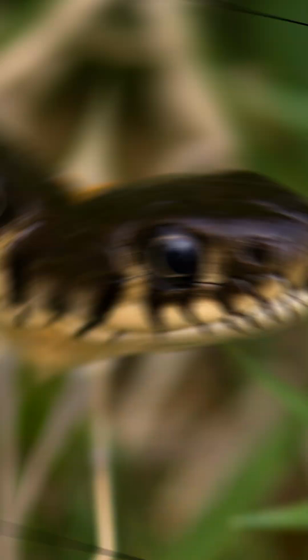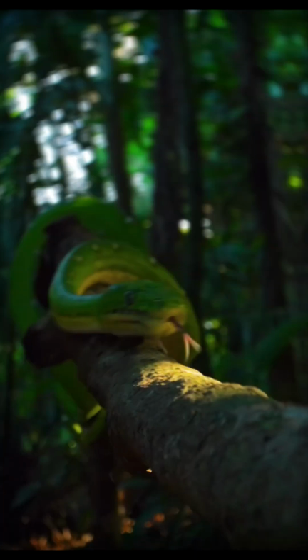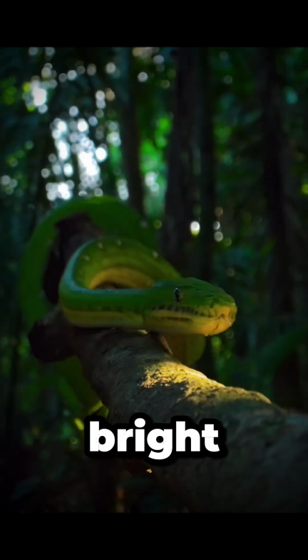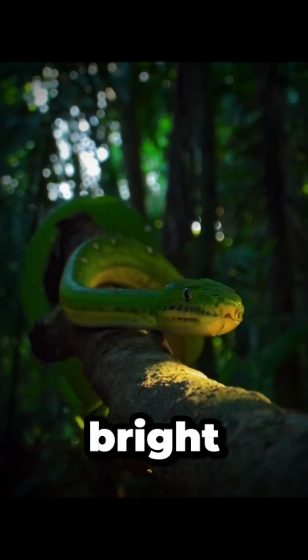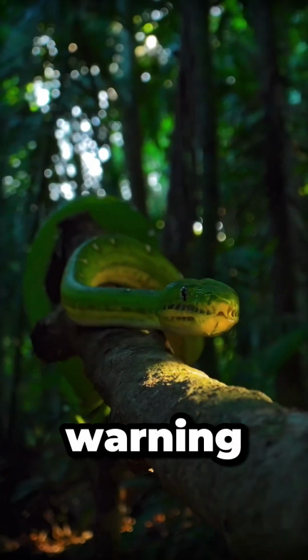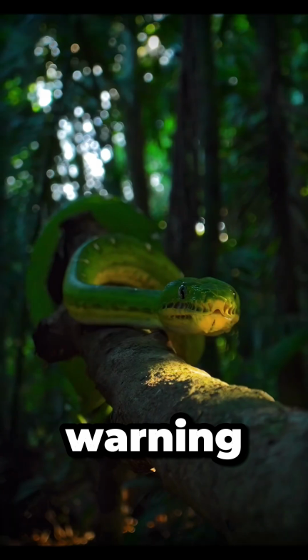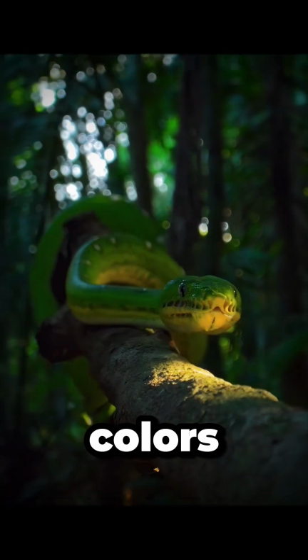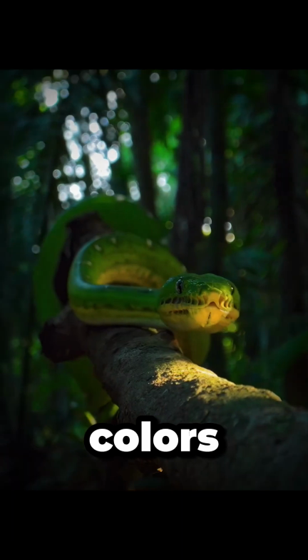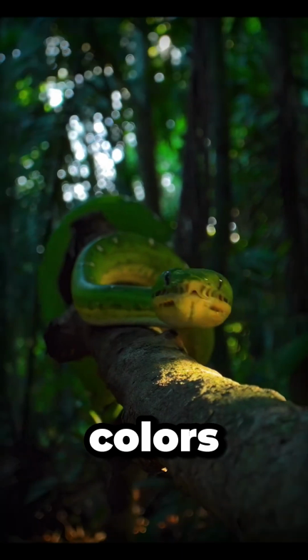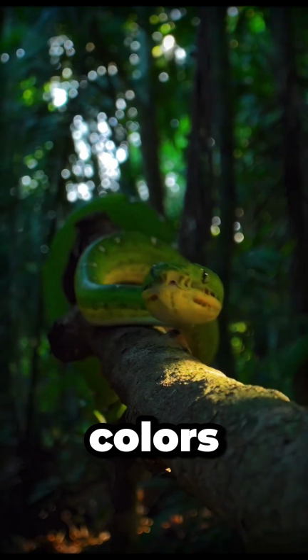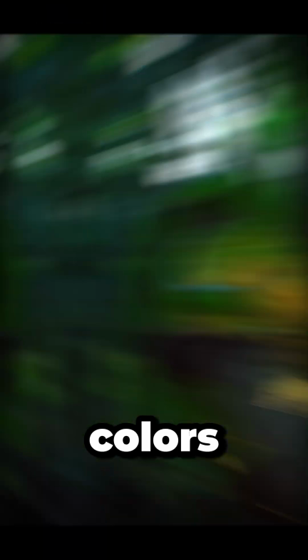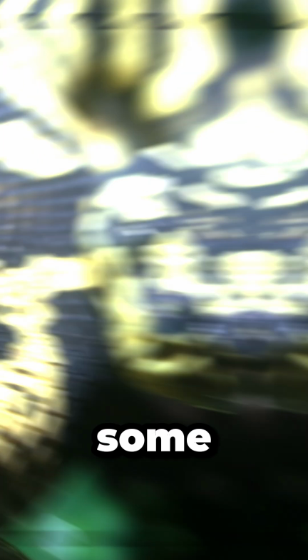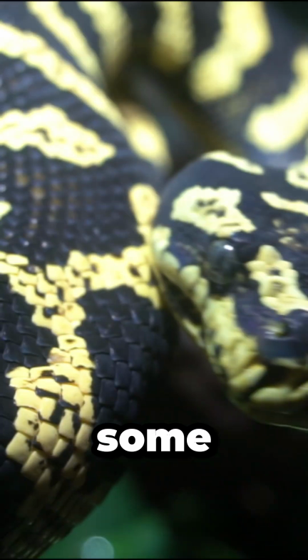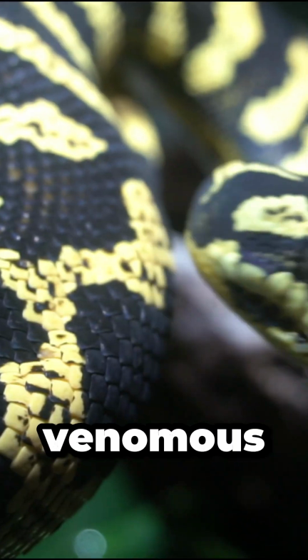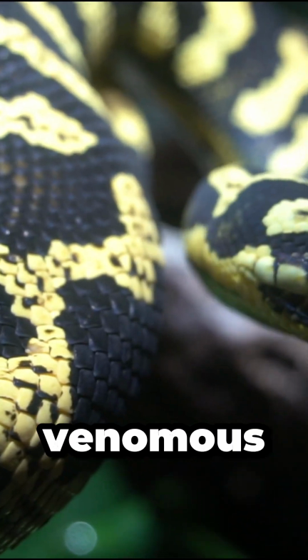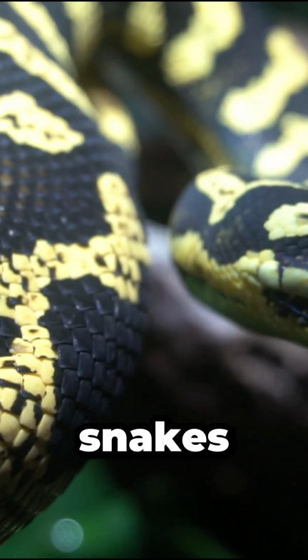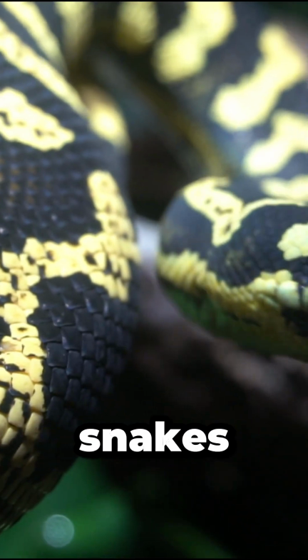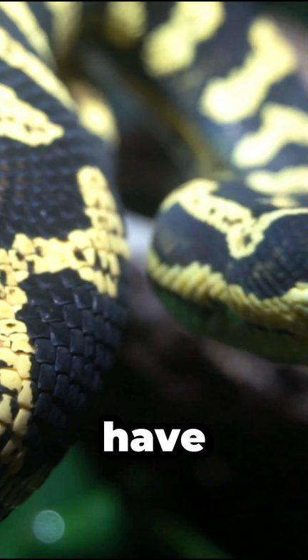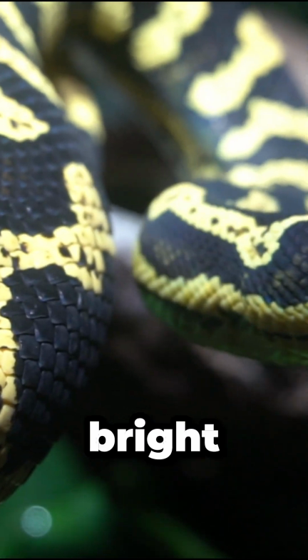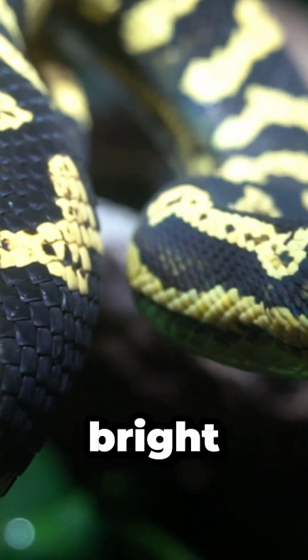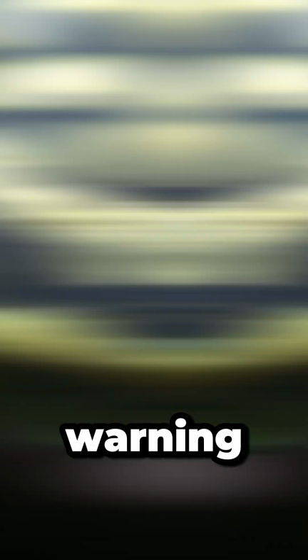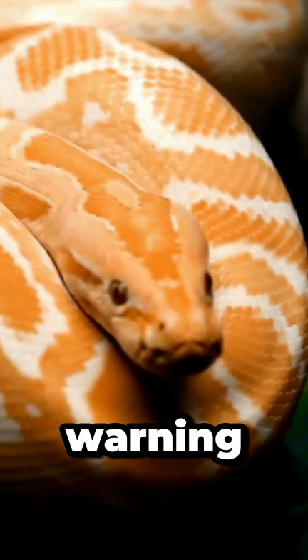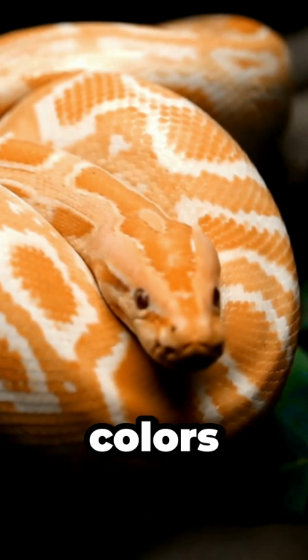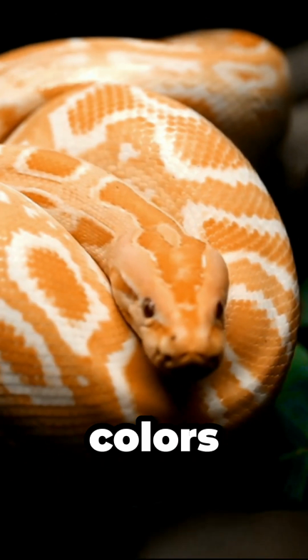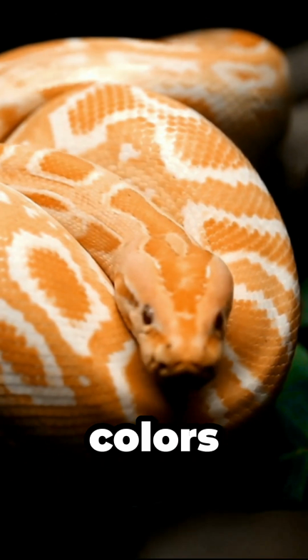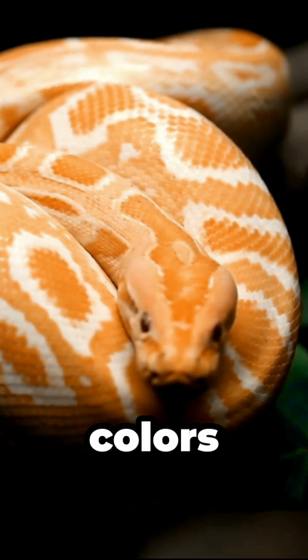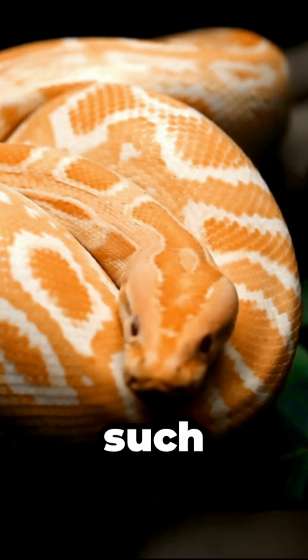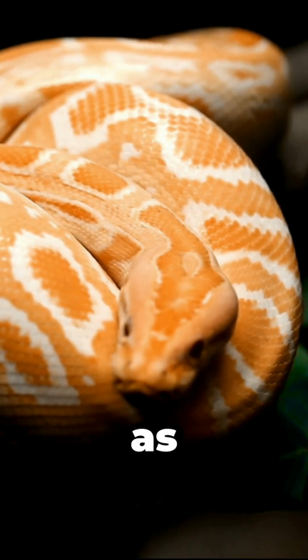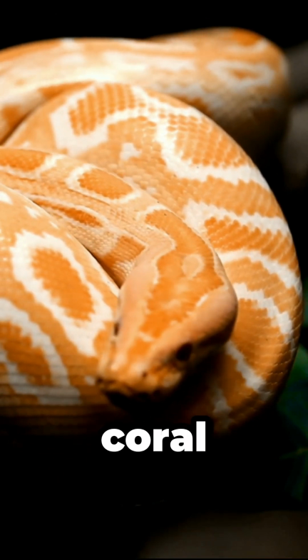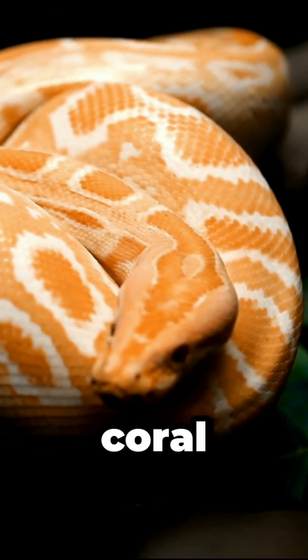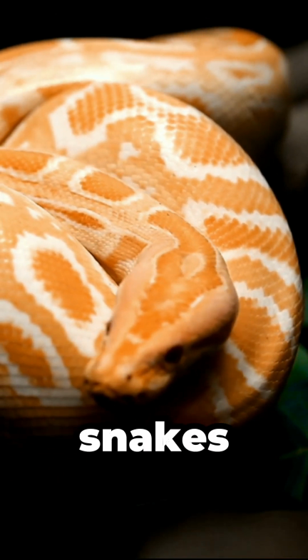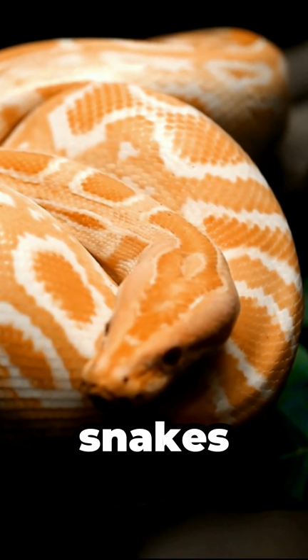Bright warning colors. Some venomous snakes have bright warning colors, such as coral snakes.